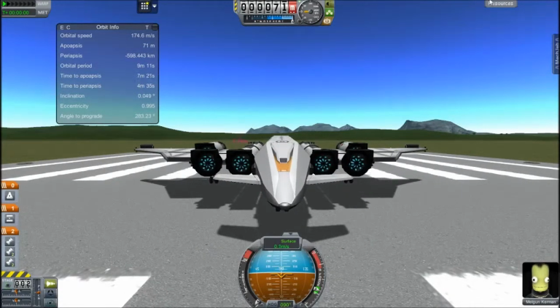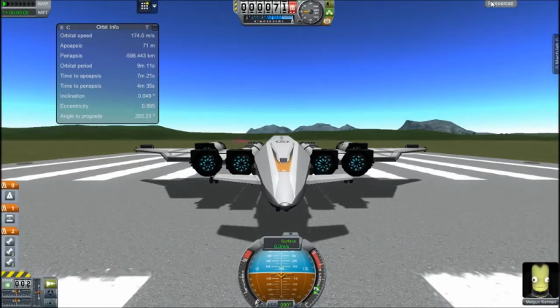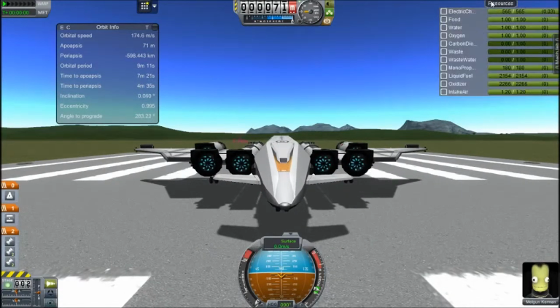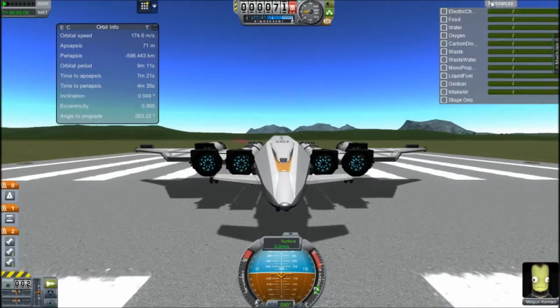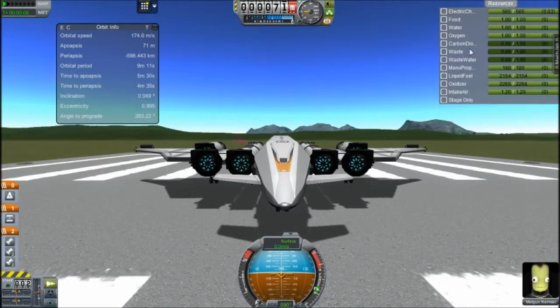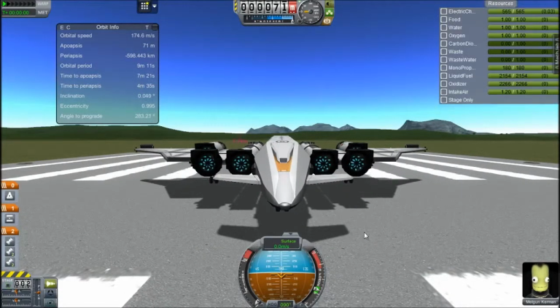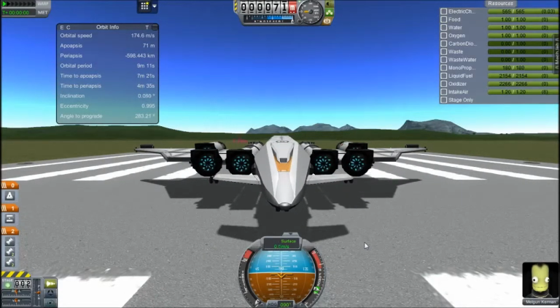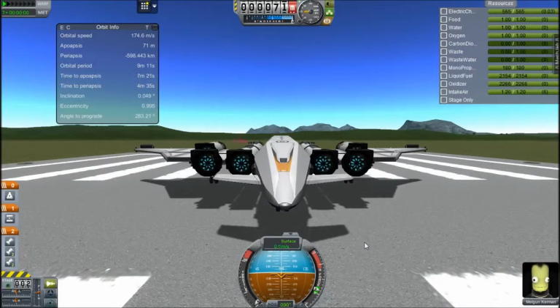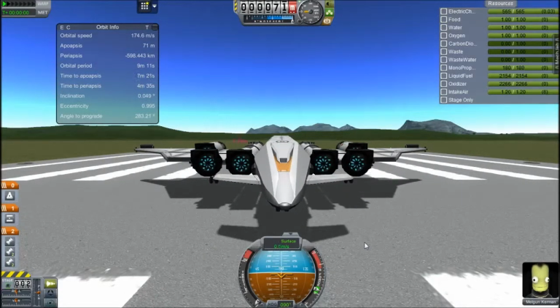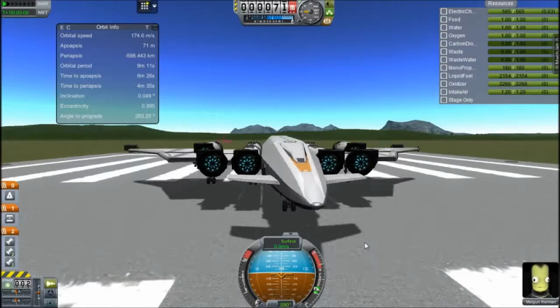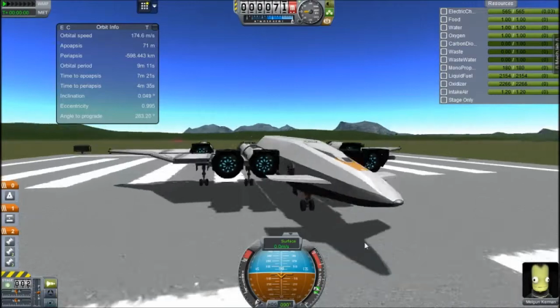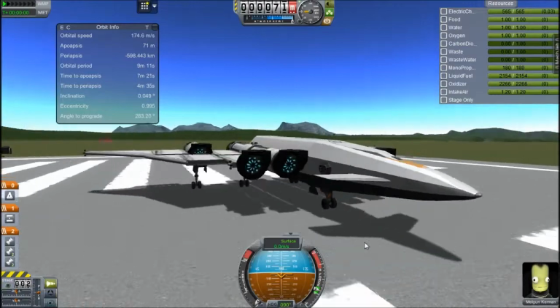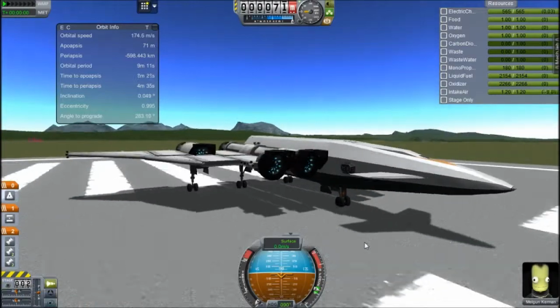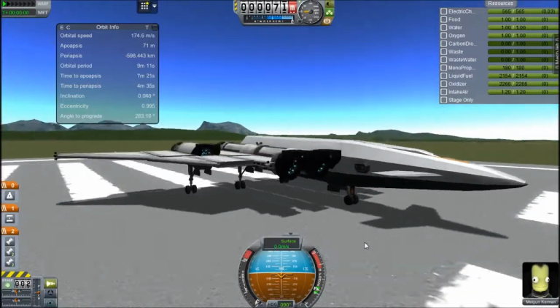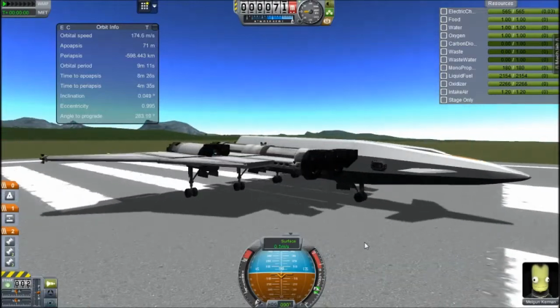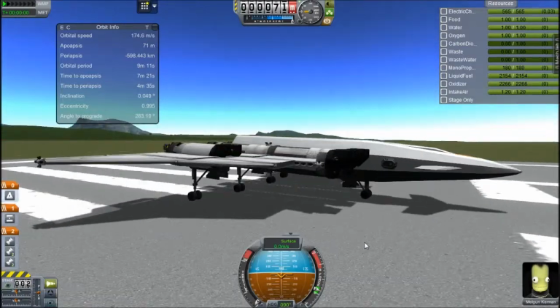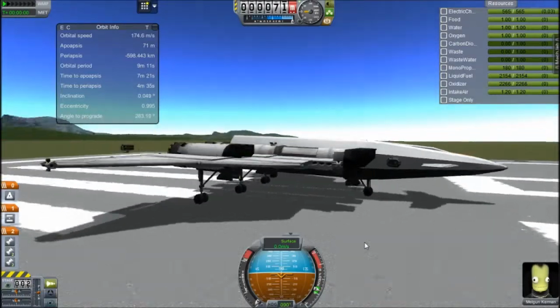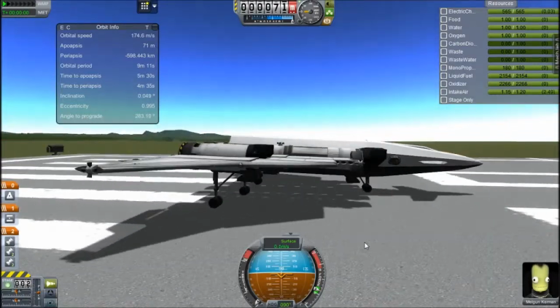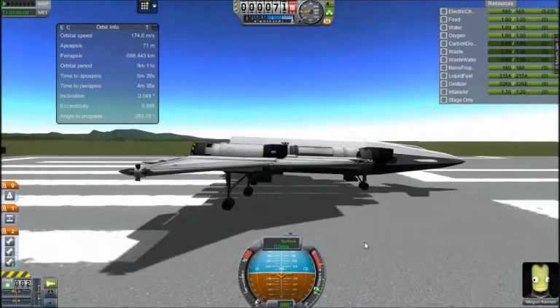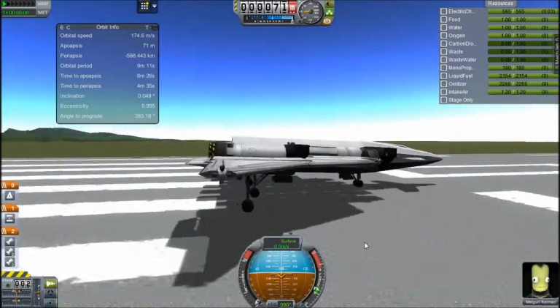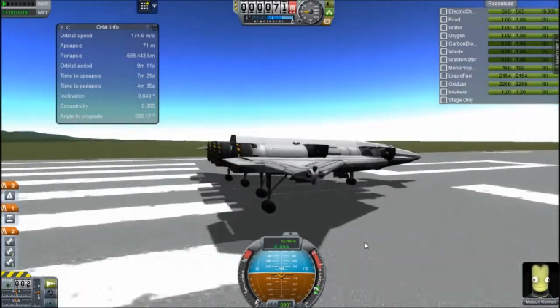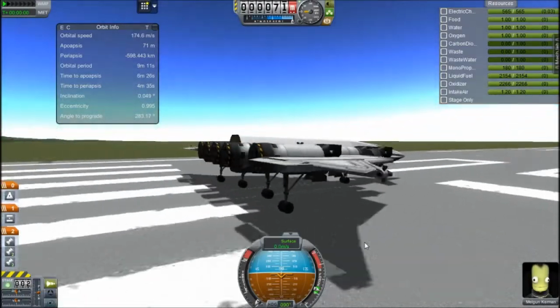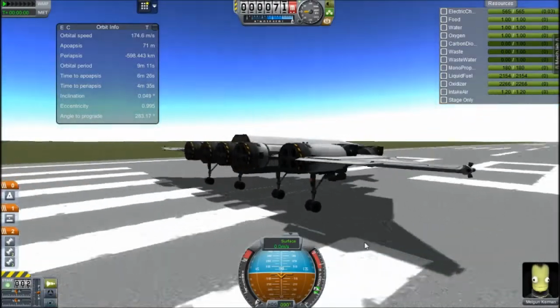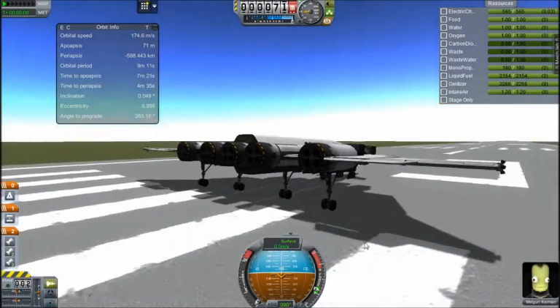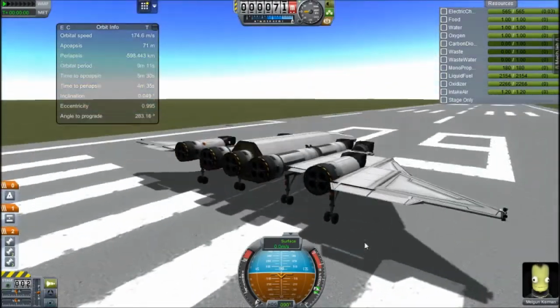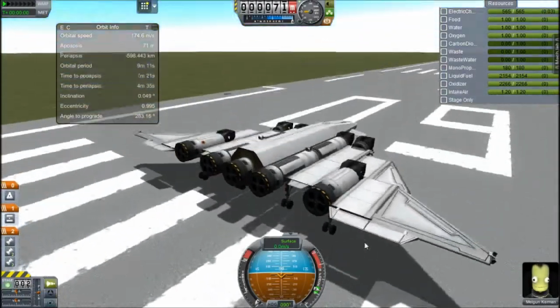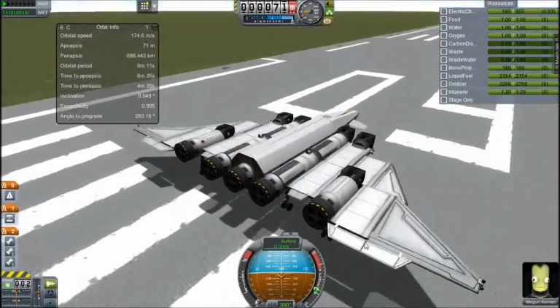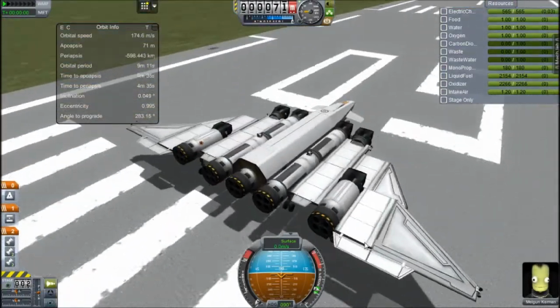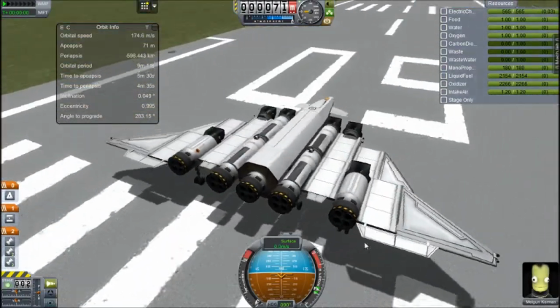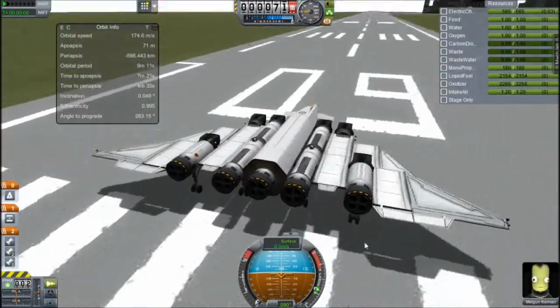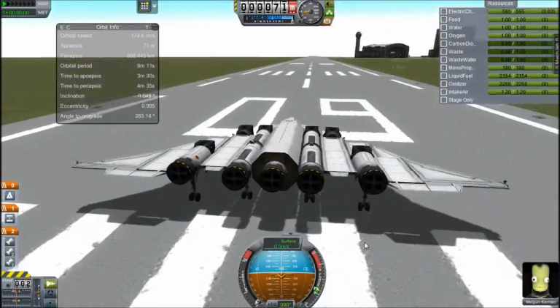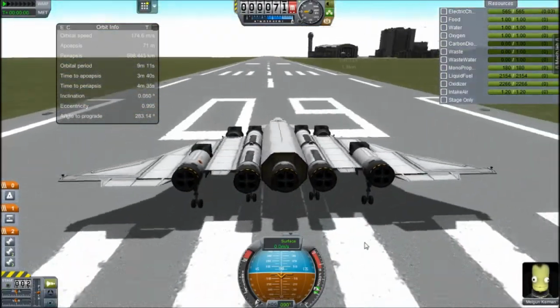That is the best thing about the B9 pack. I mean, it's got a lot of great things, but that is the best thing. That little thing.